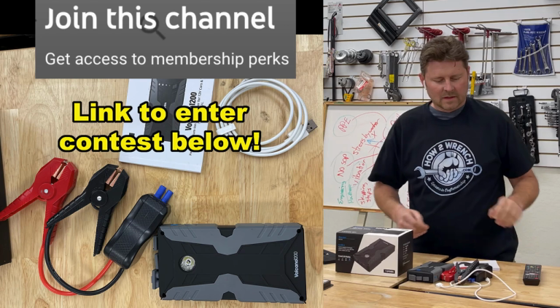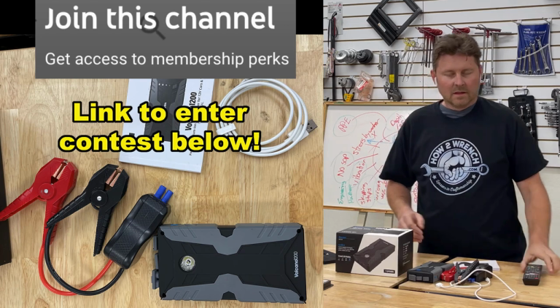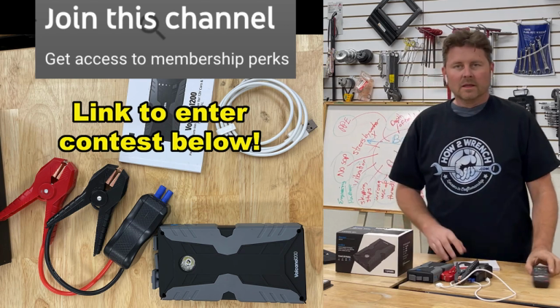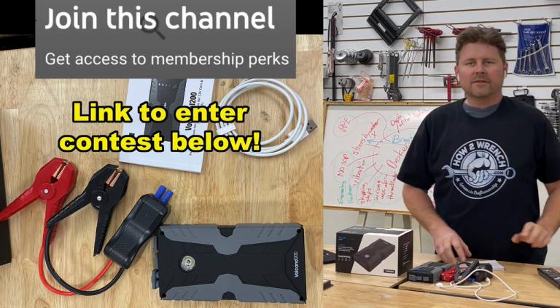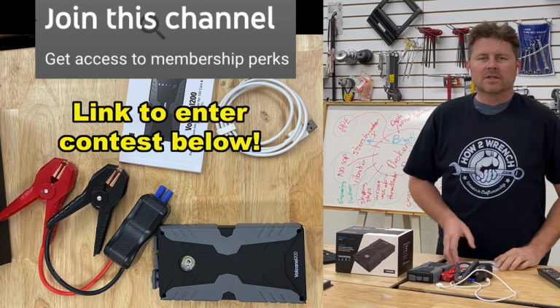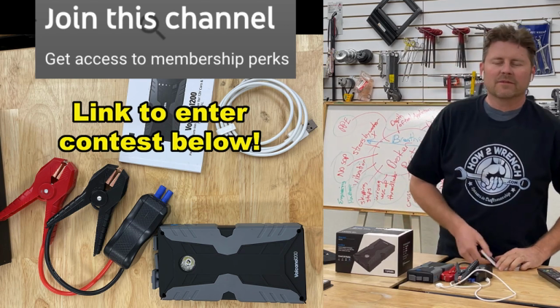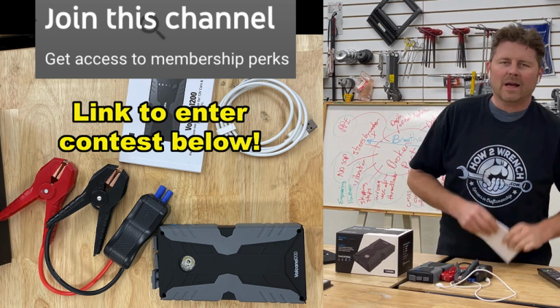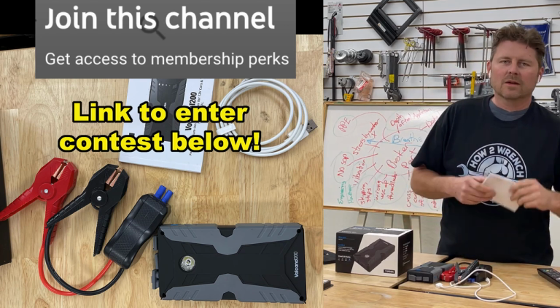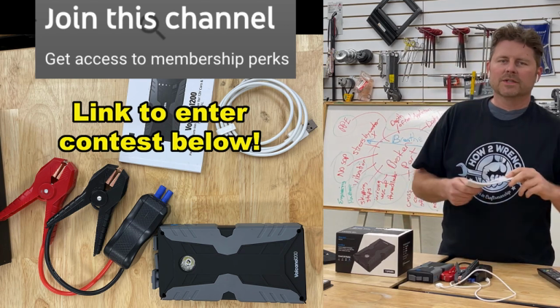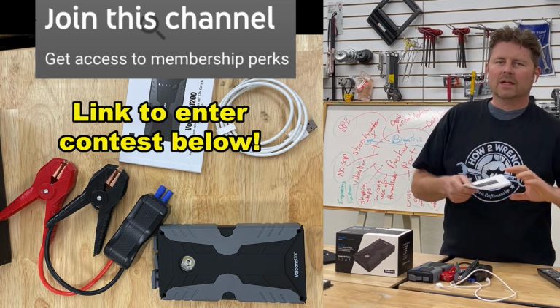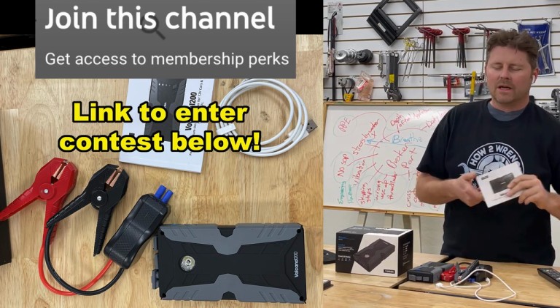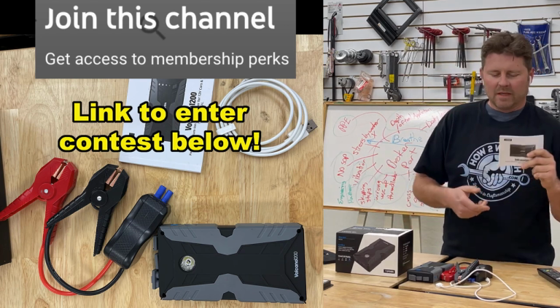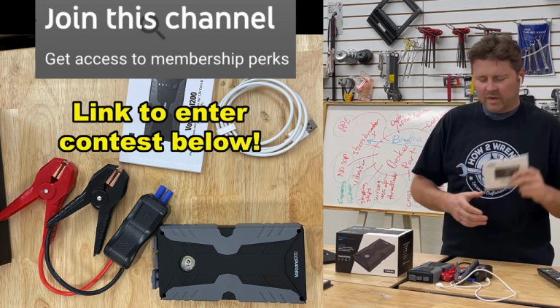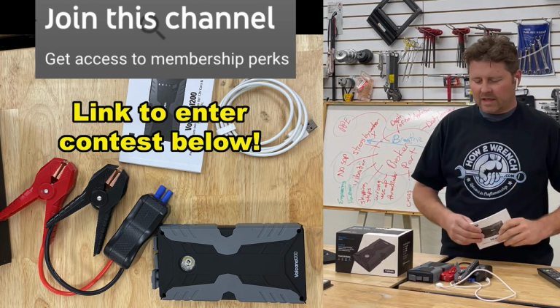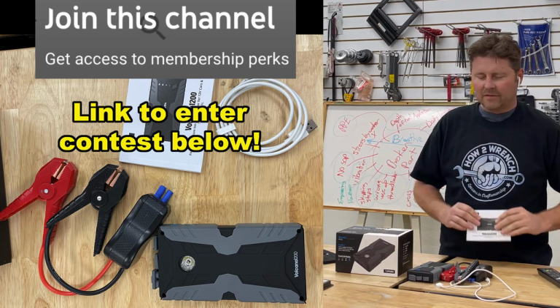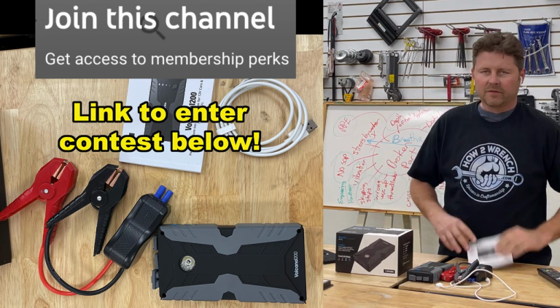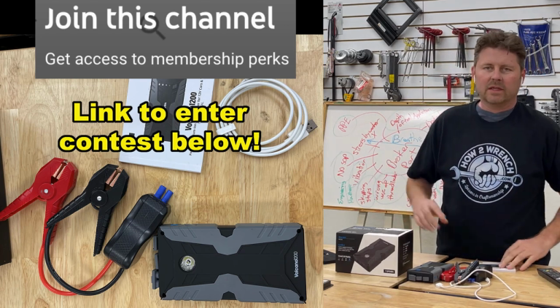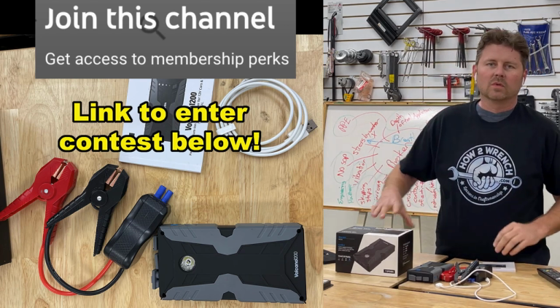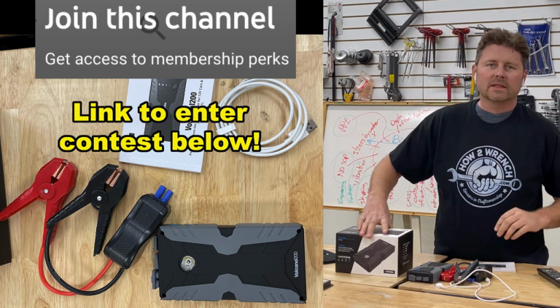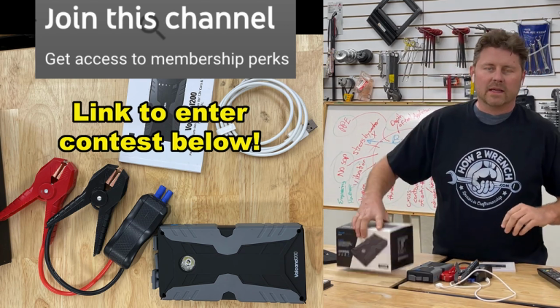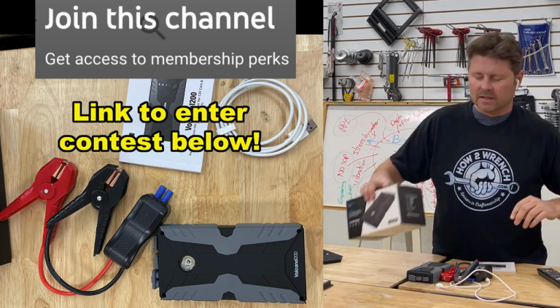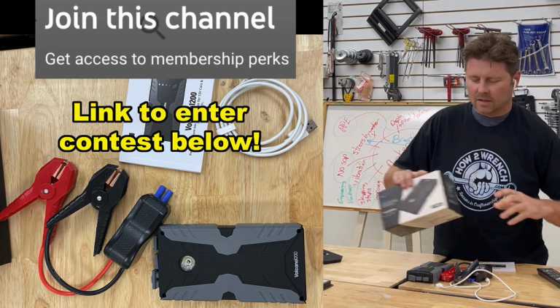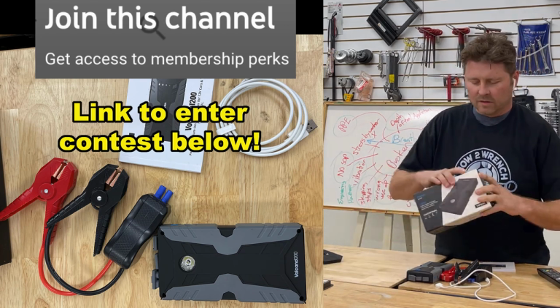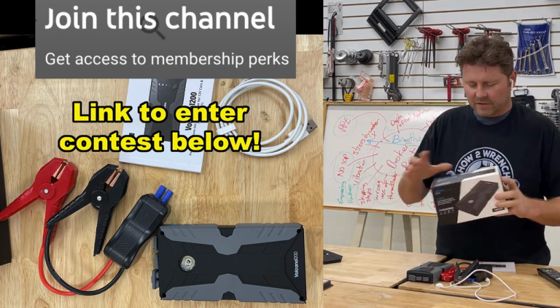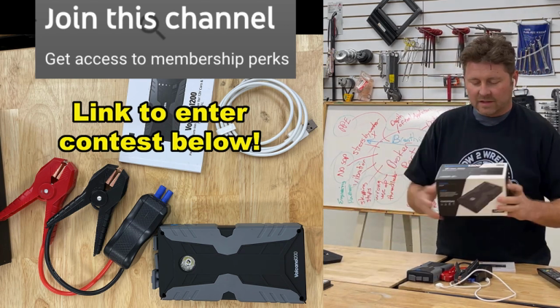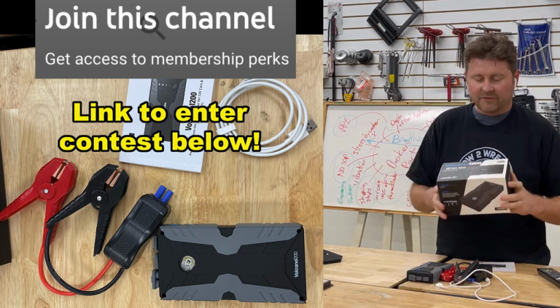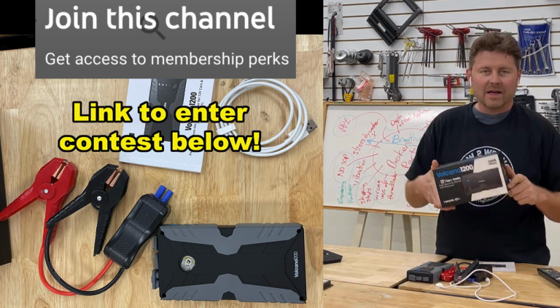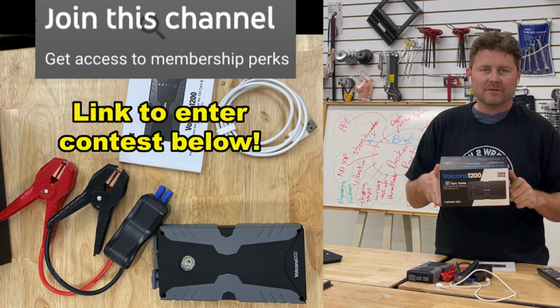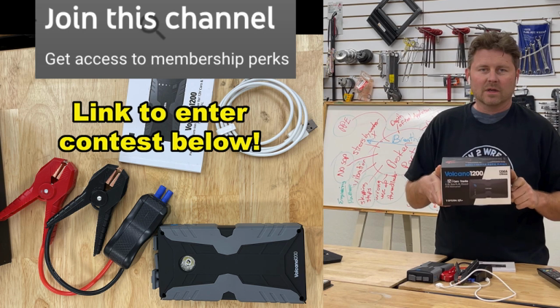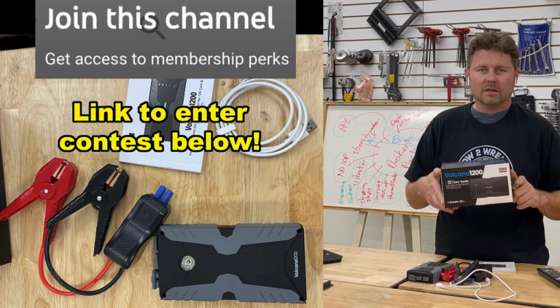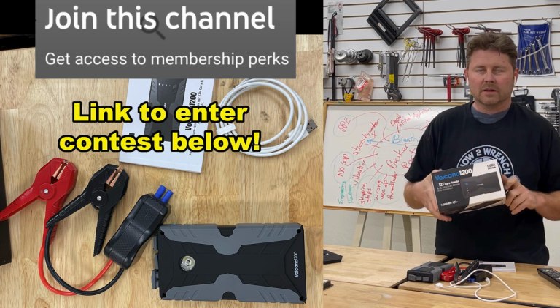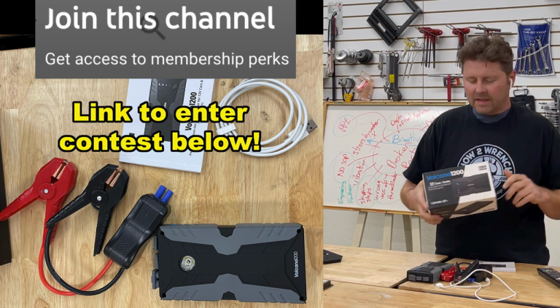Hey friends, Shane from HowToWrench.com and we have a free giveaway today — free stuff Friday, if you want to call it that.